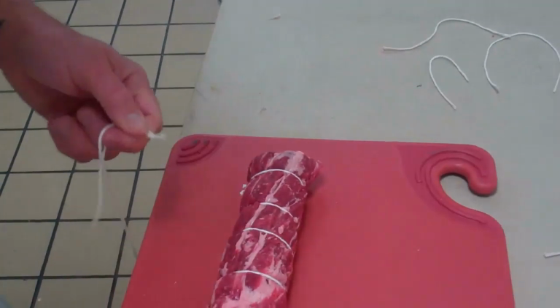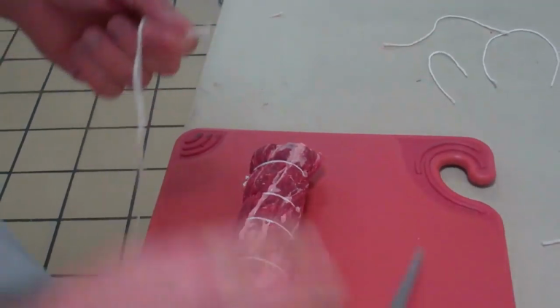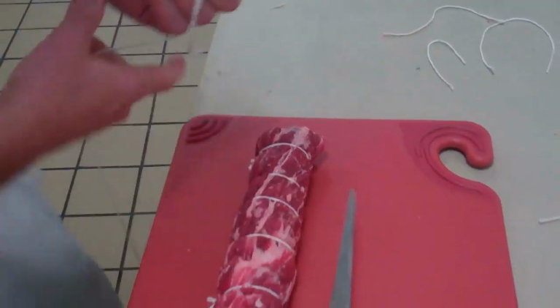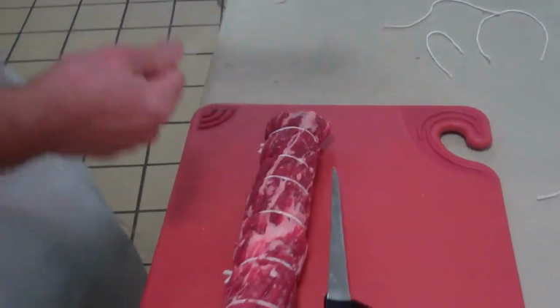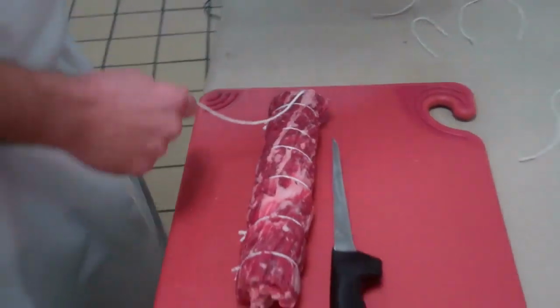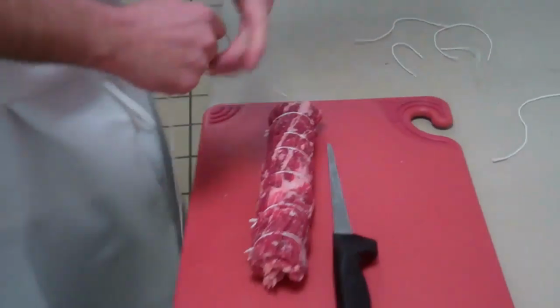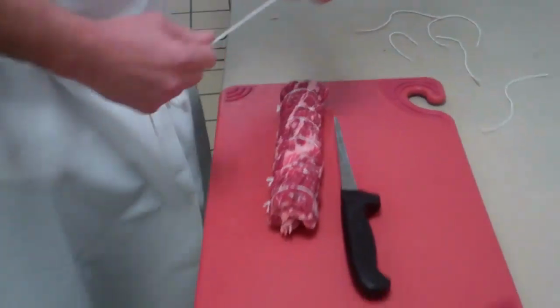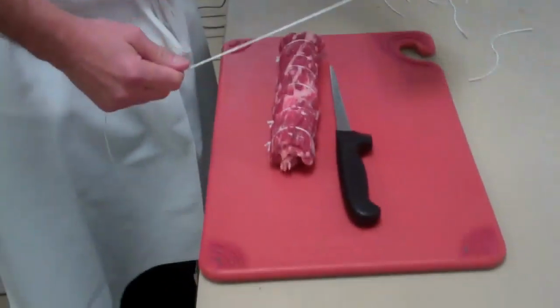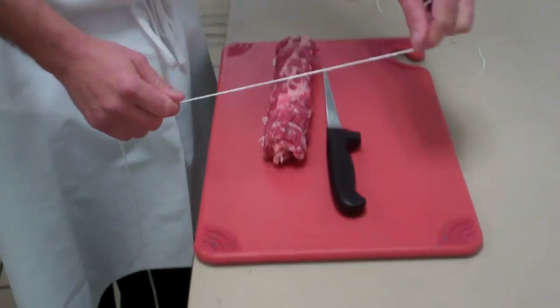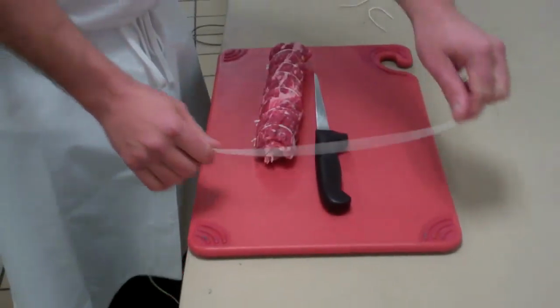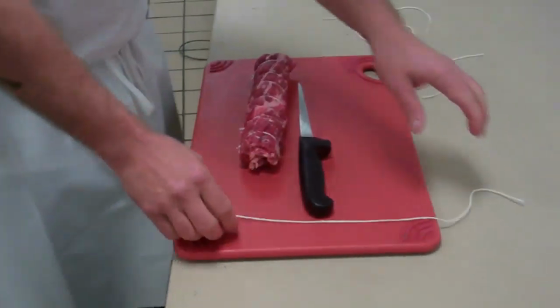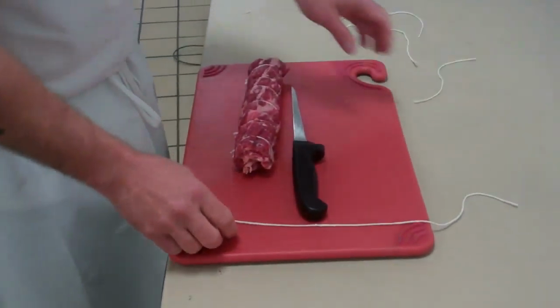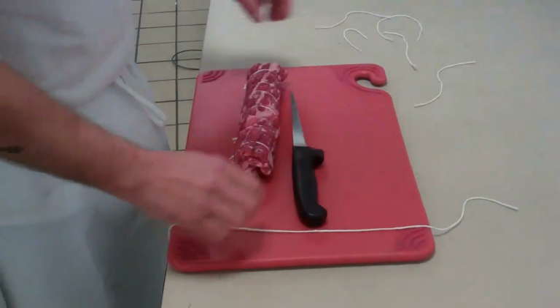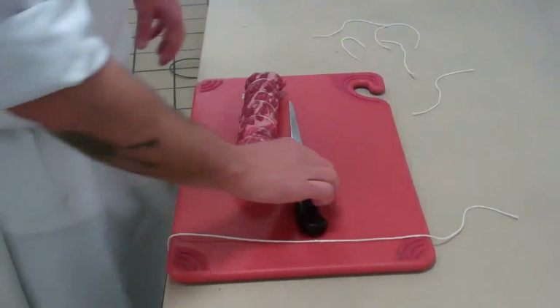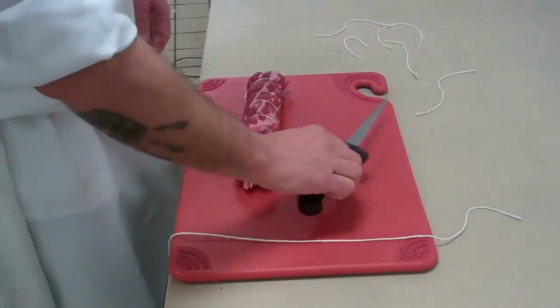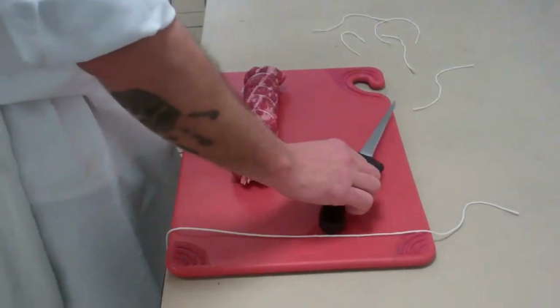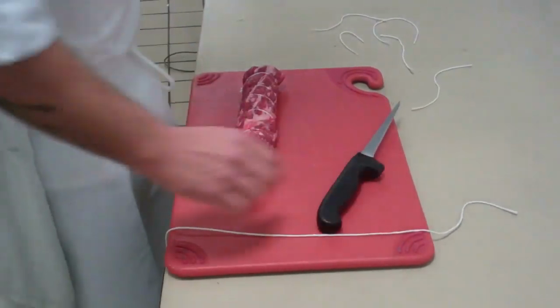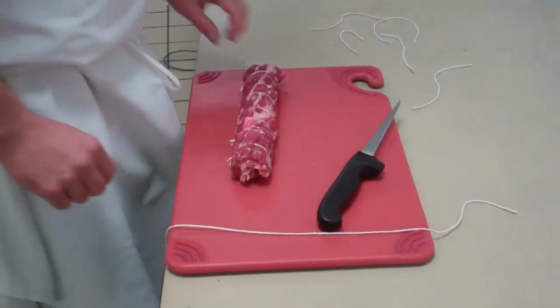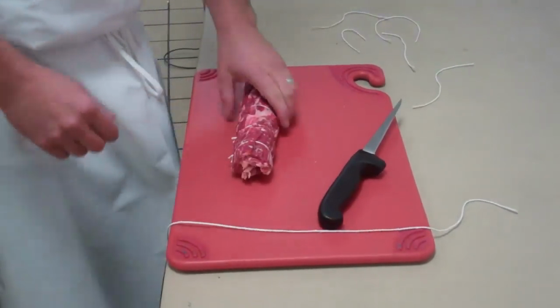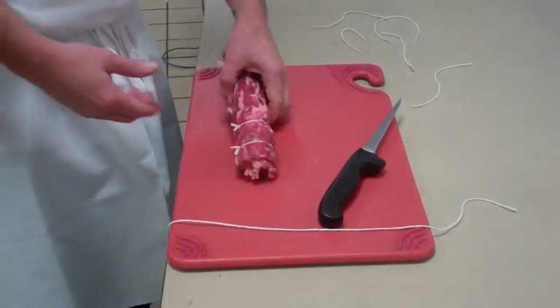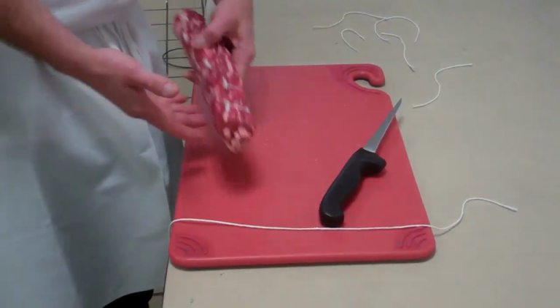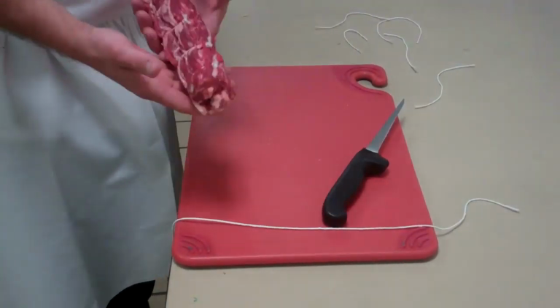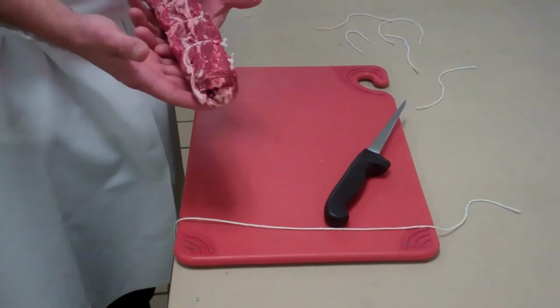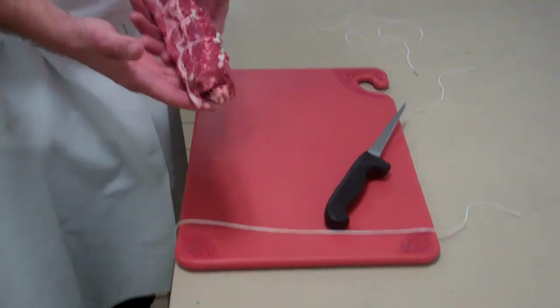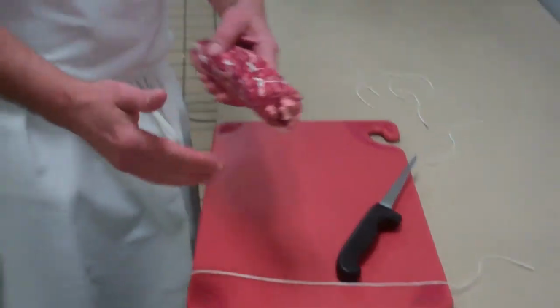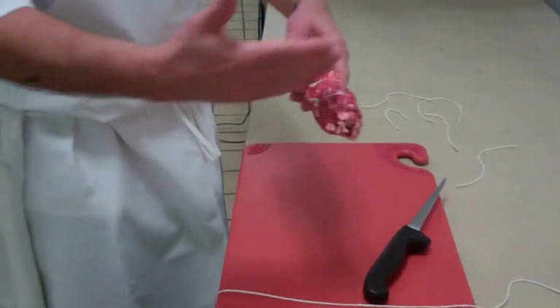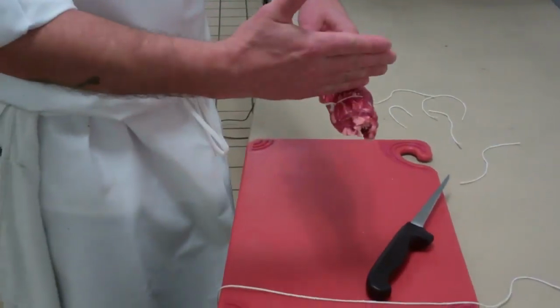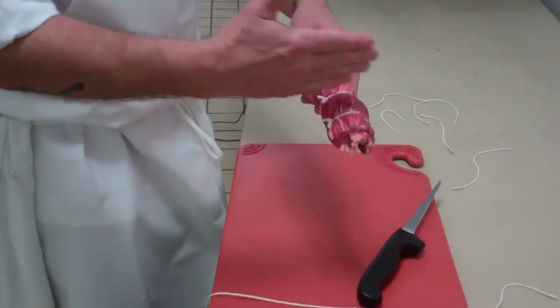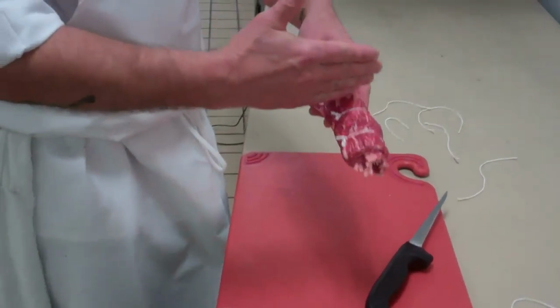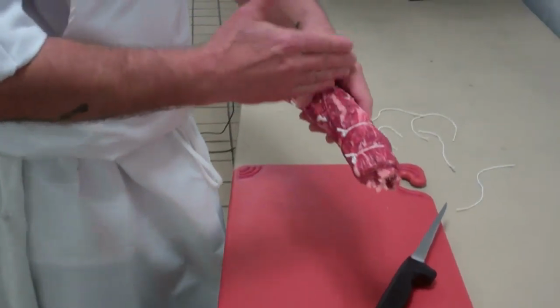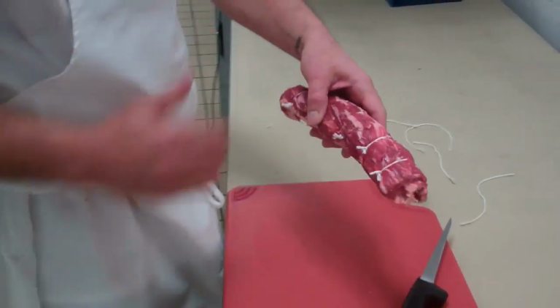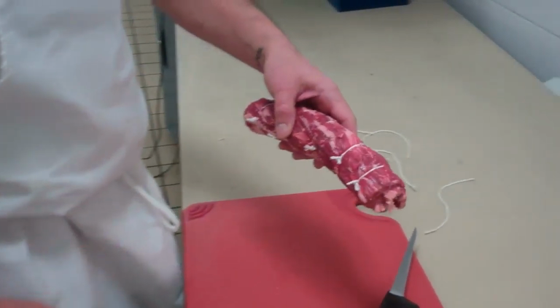There we have it. Trussing. Good times. Then you can cut in between each piece.